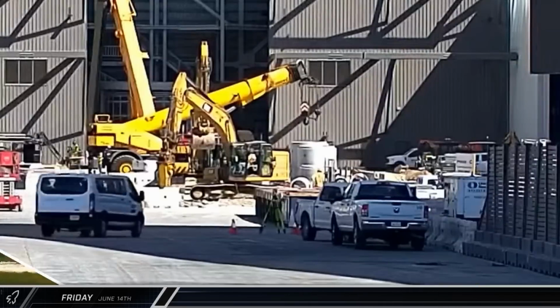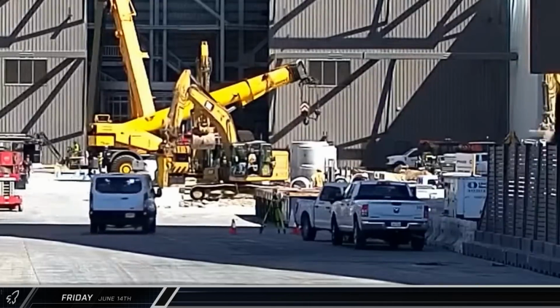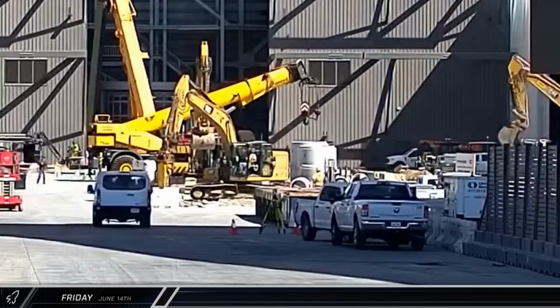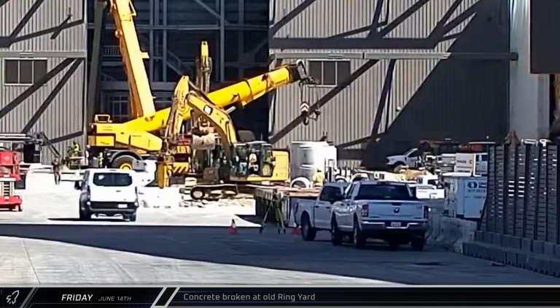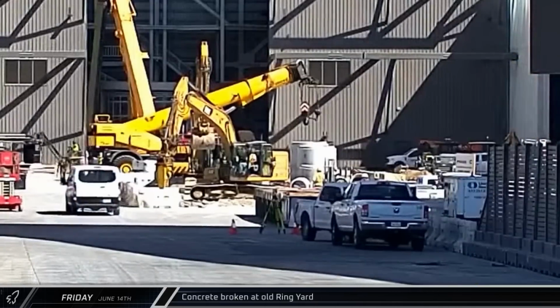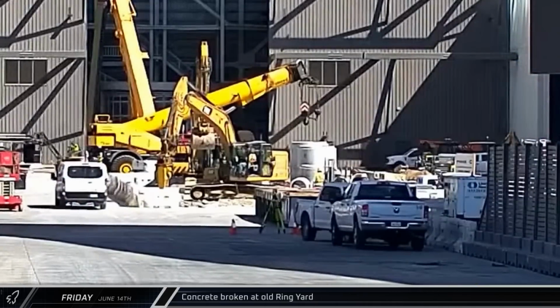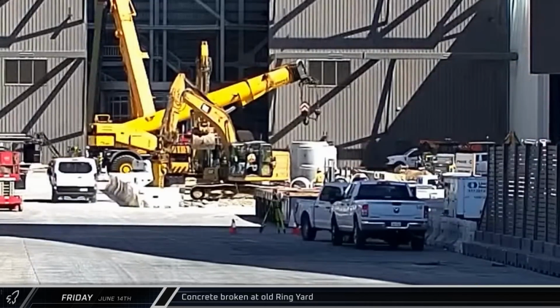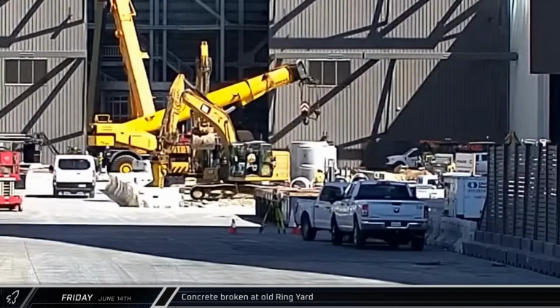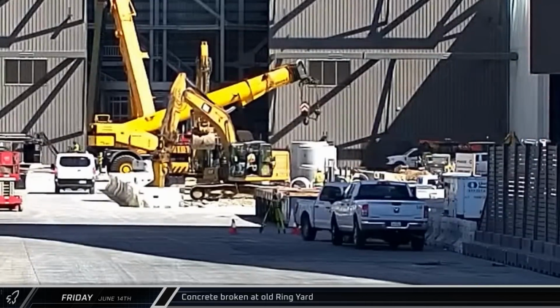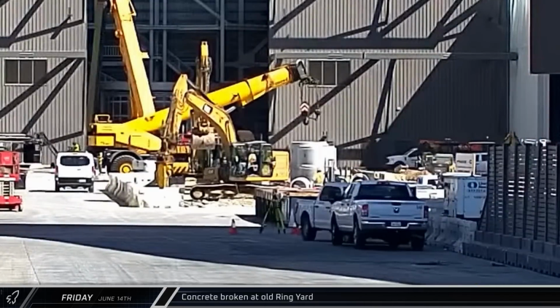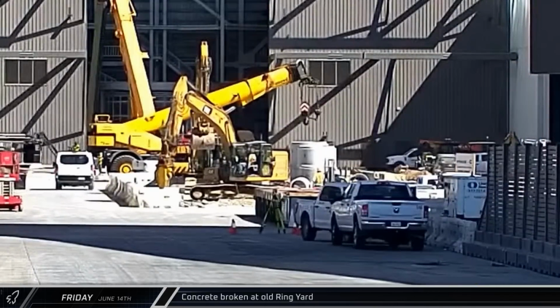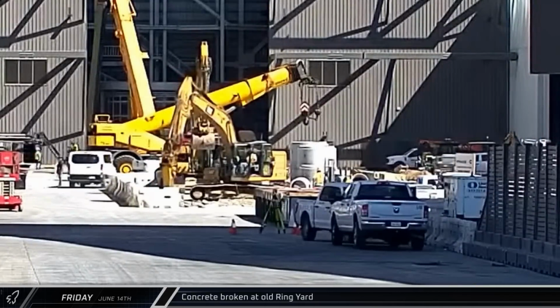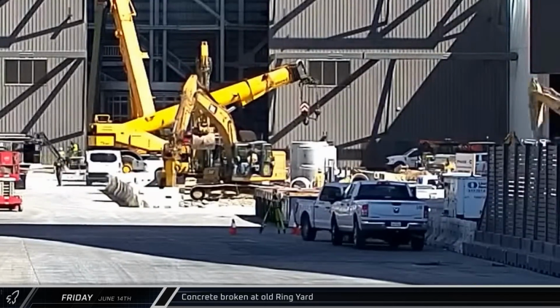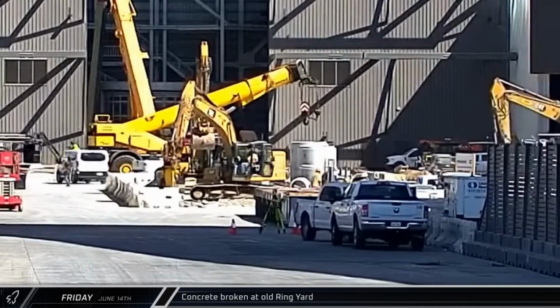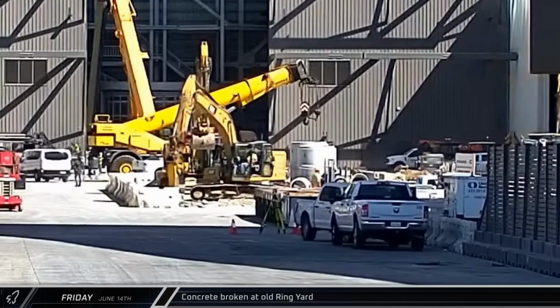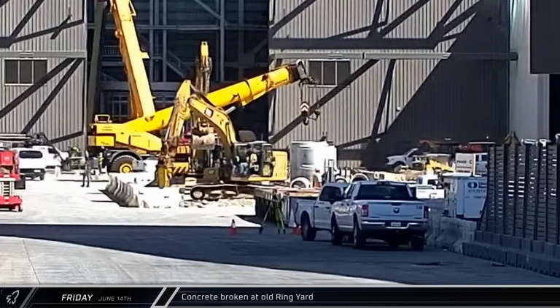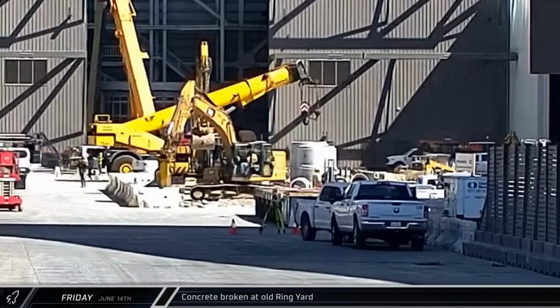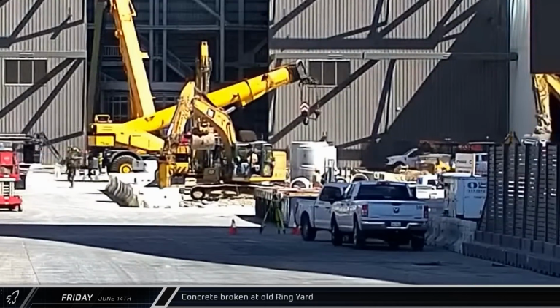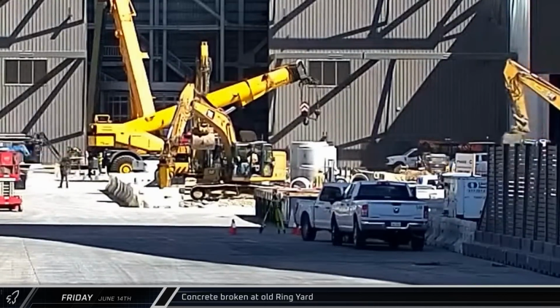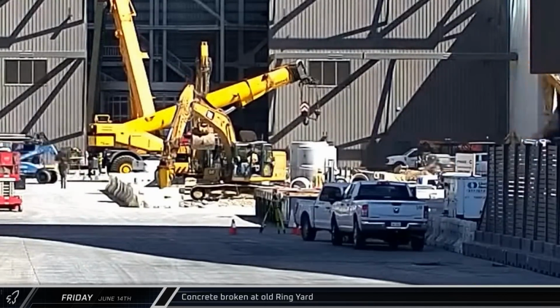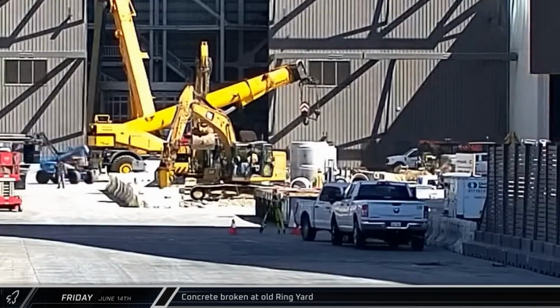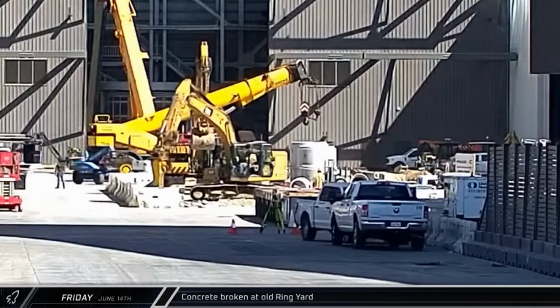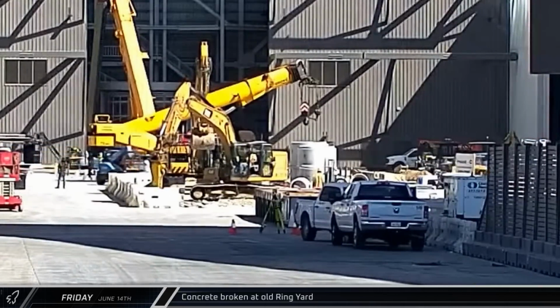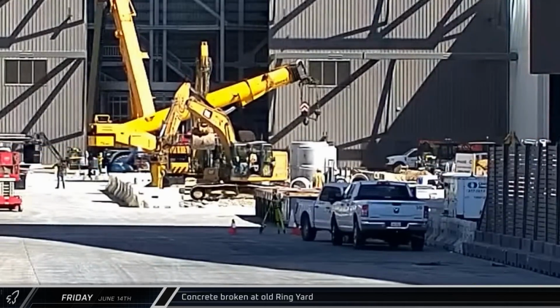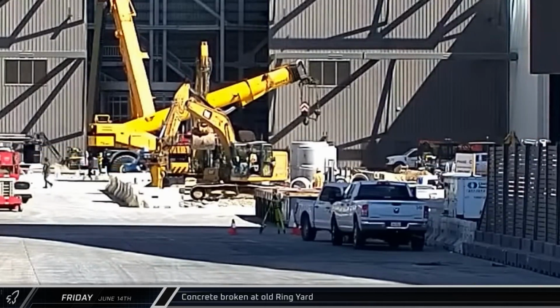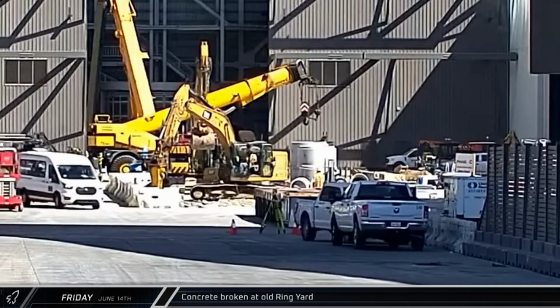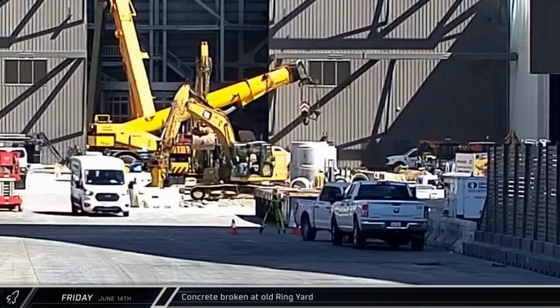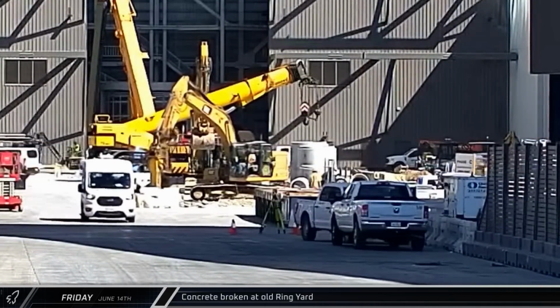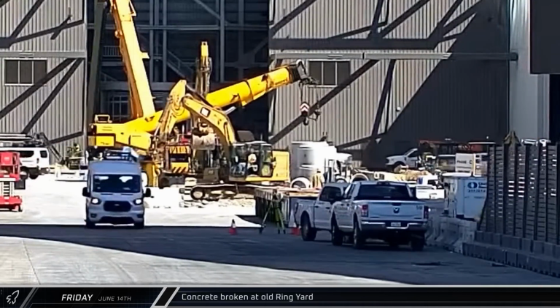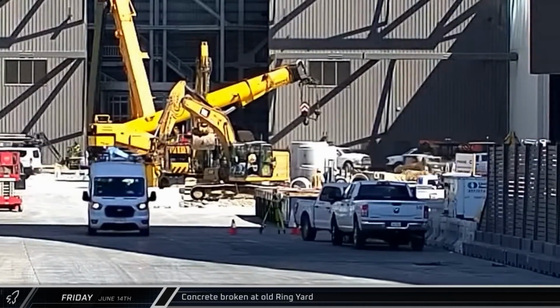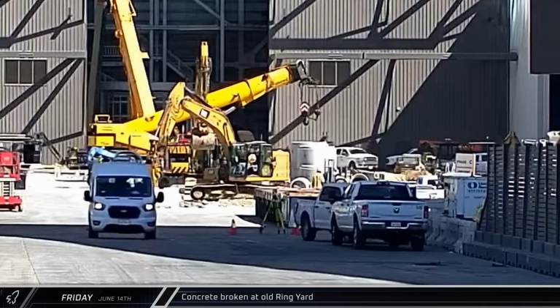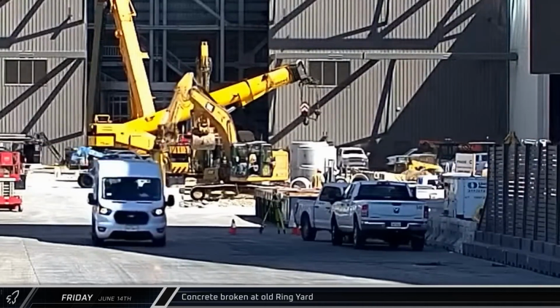Back at the build site, an excavator began breaking up the concrete pad at the site of the old ring yard.